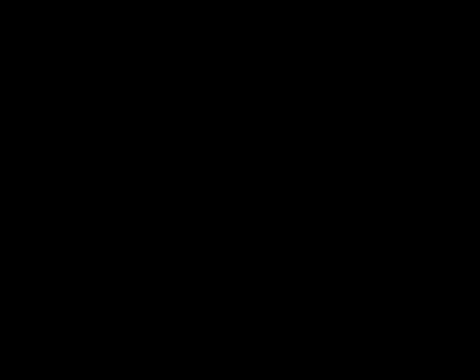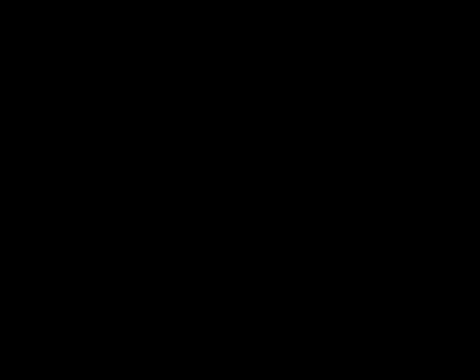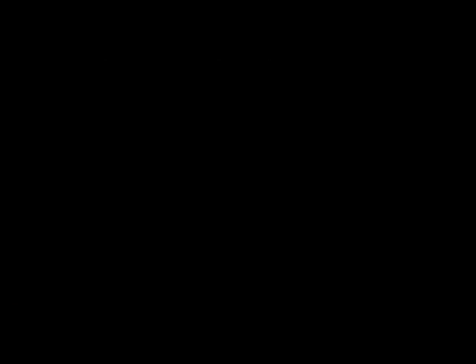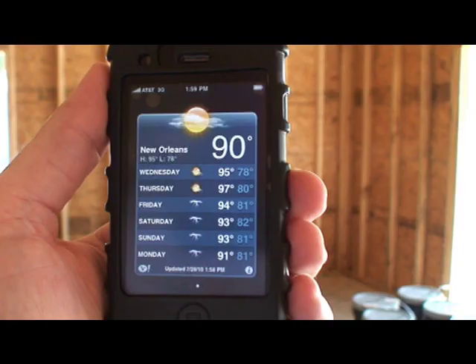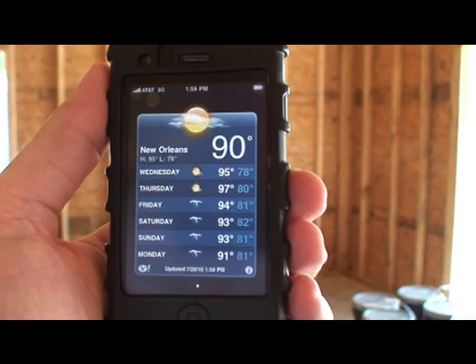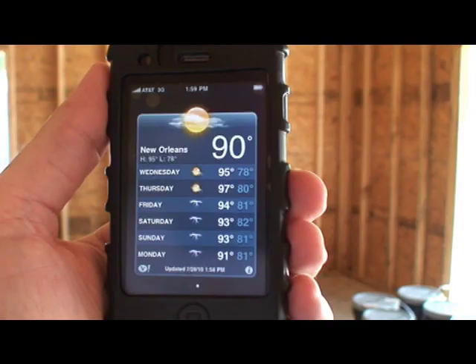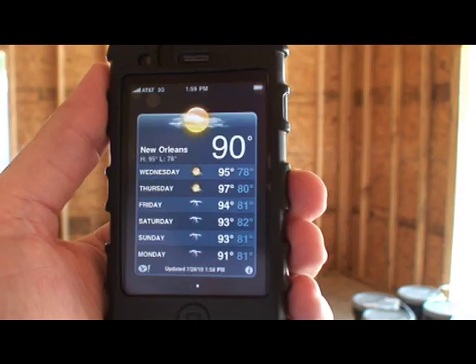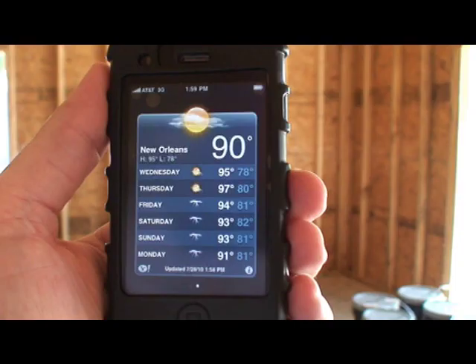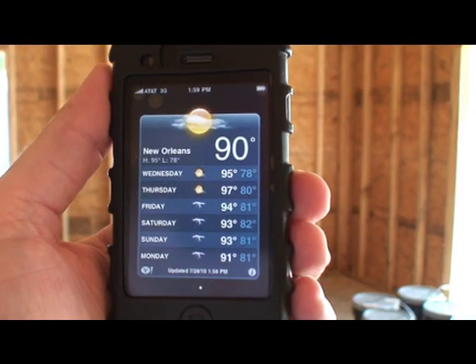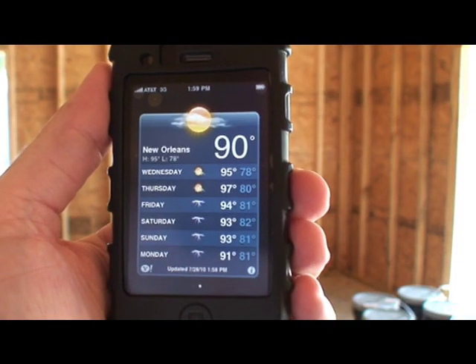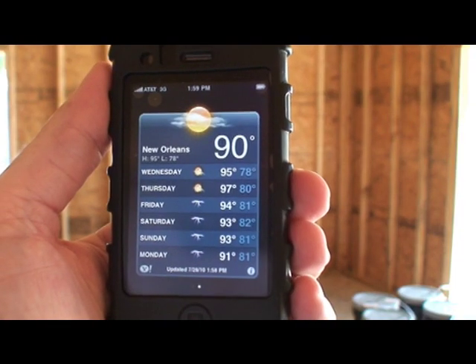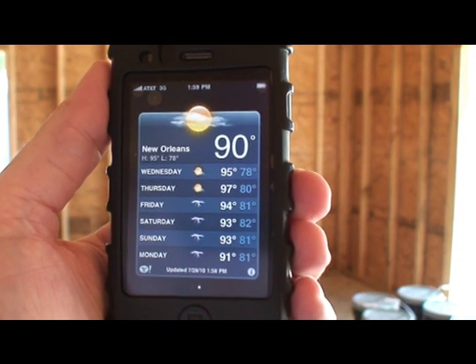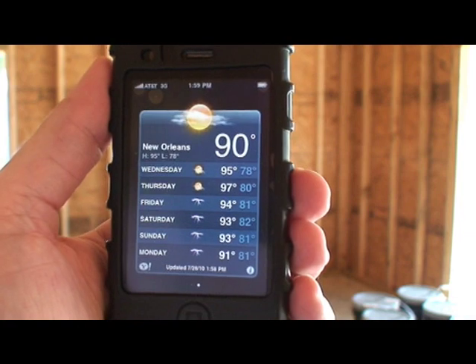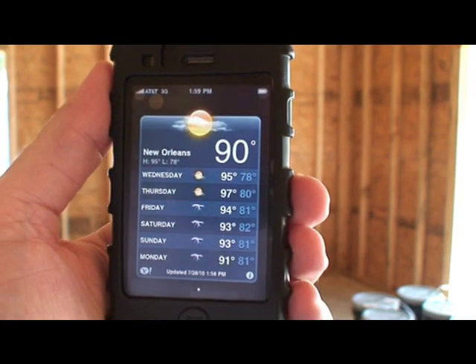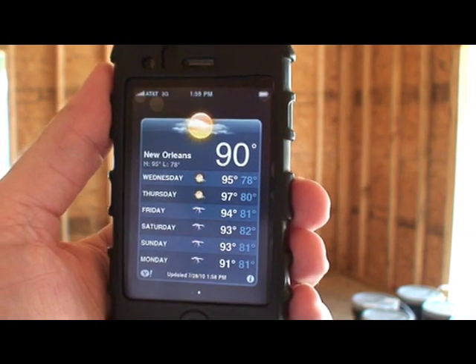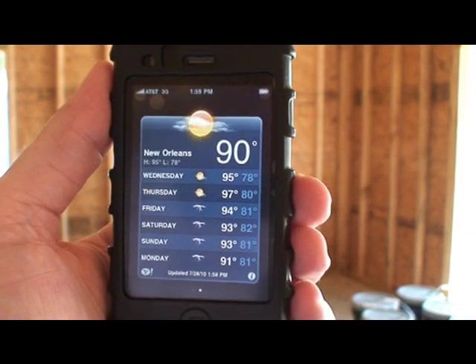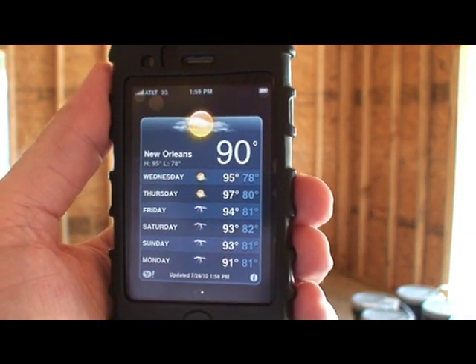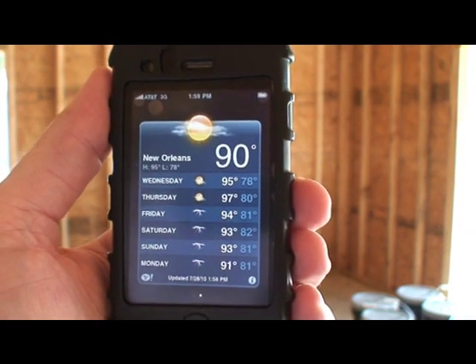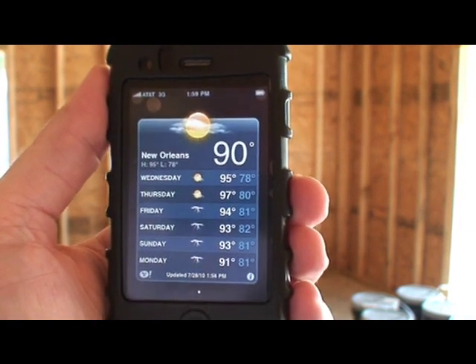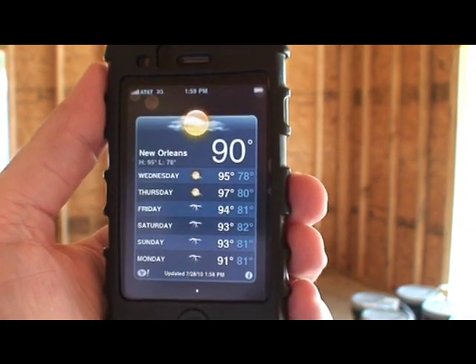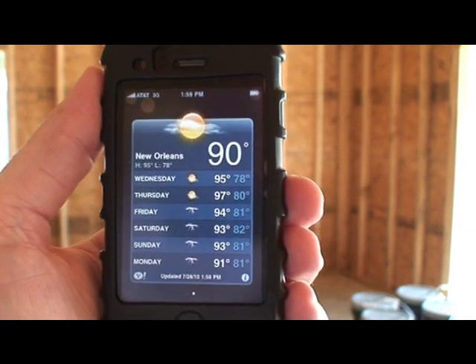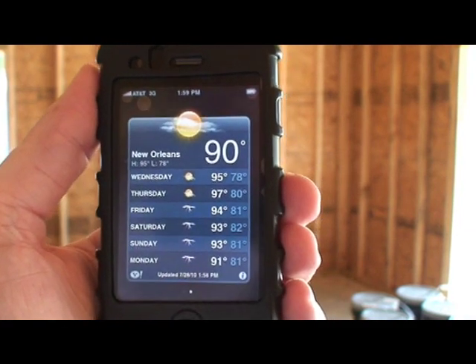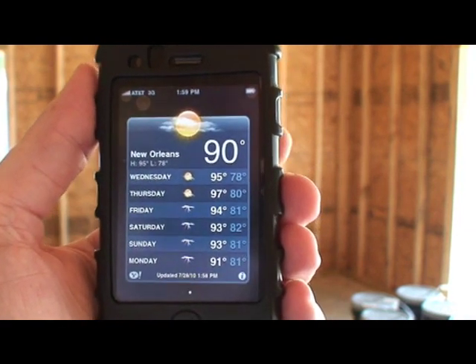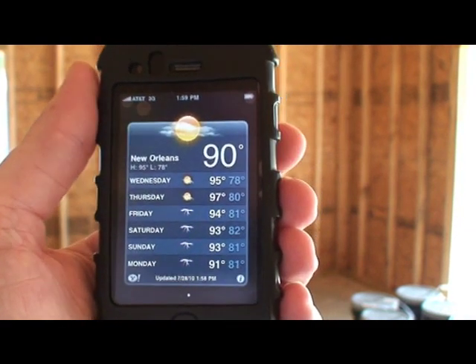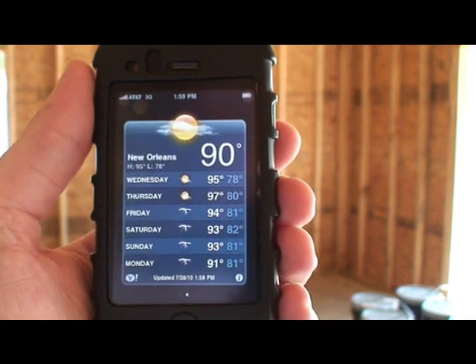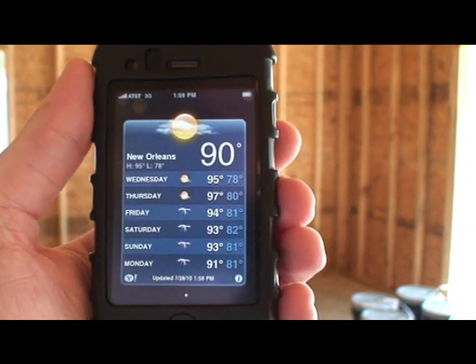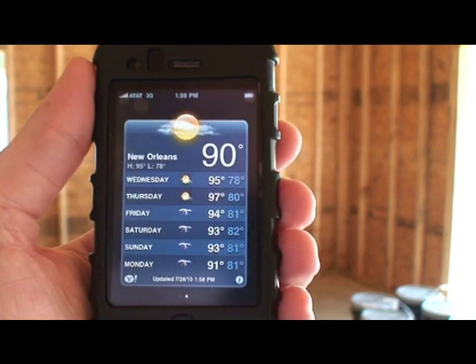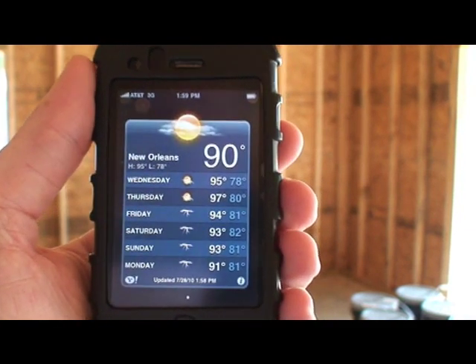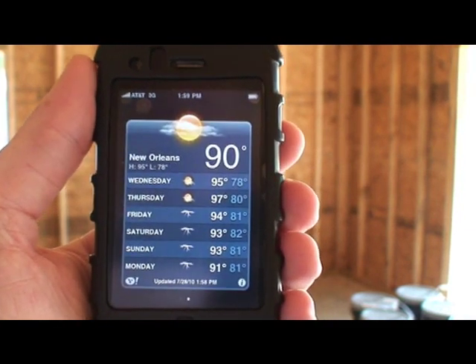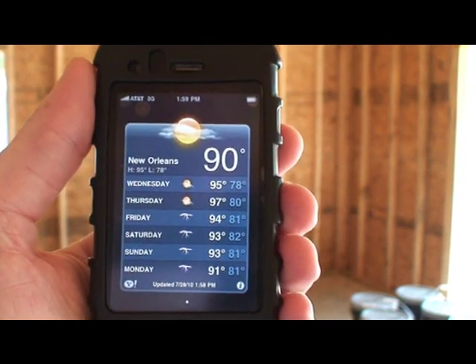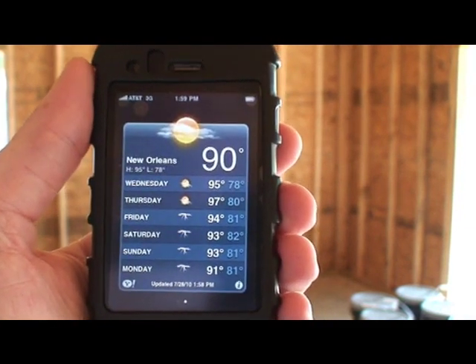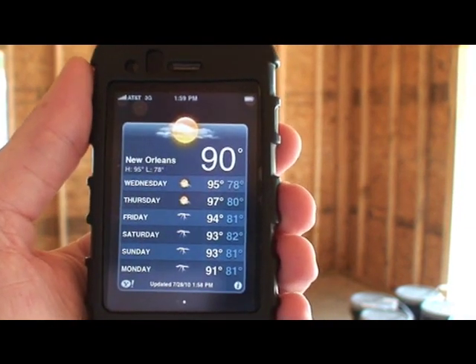The temperature is 90 degrees, and it's supposed to be a high of 95.